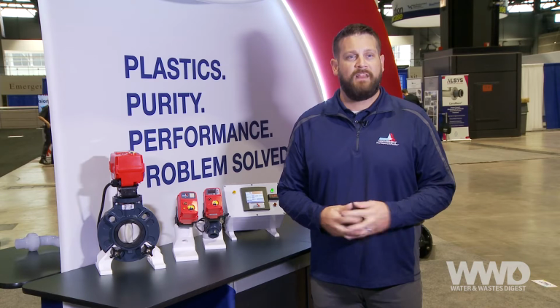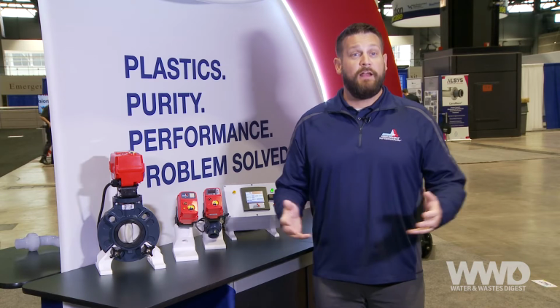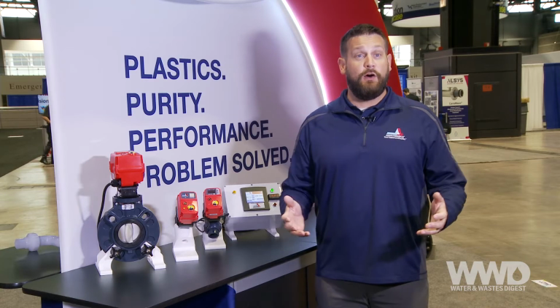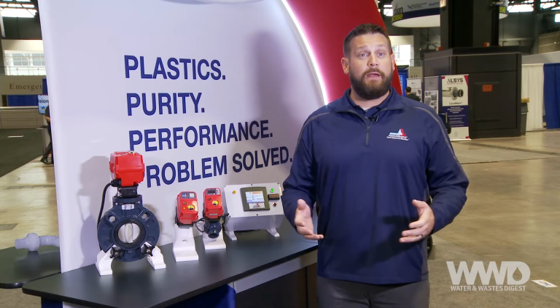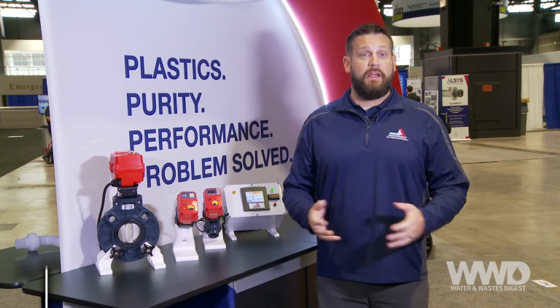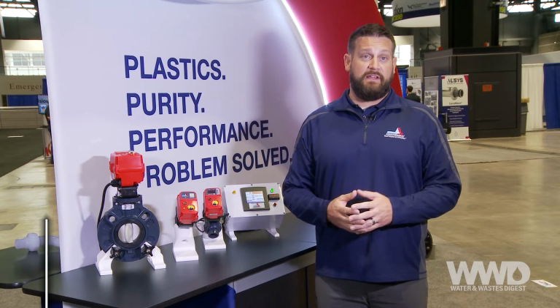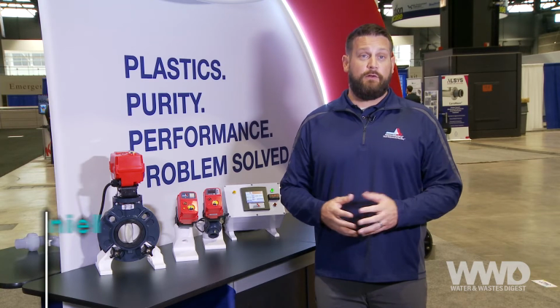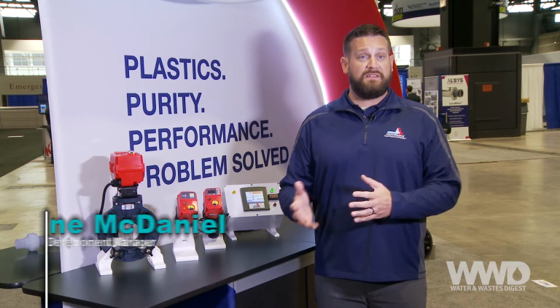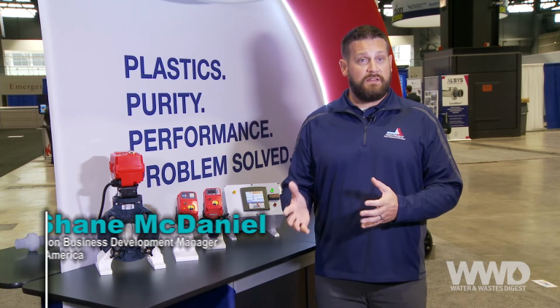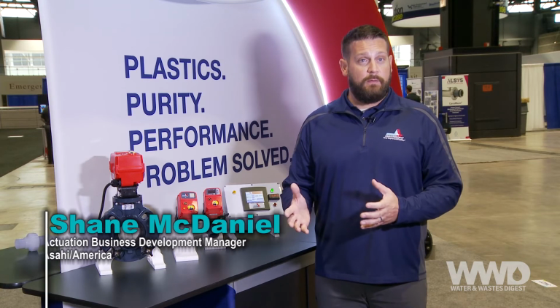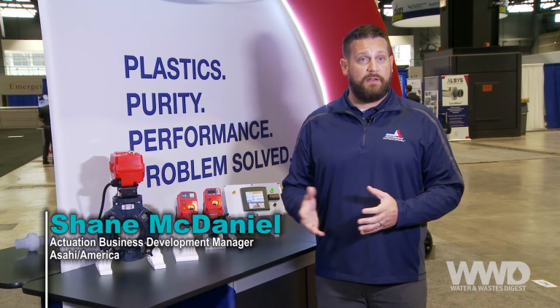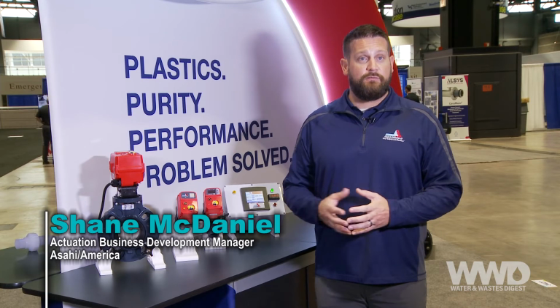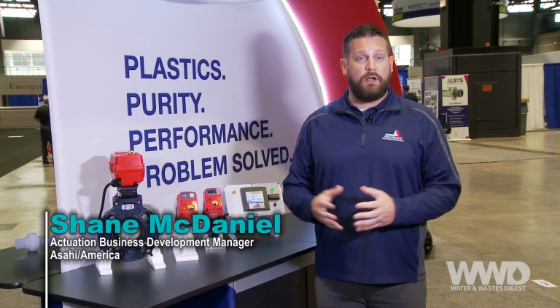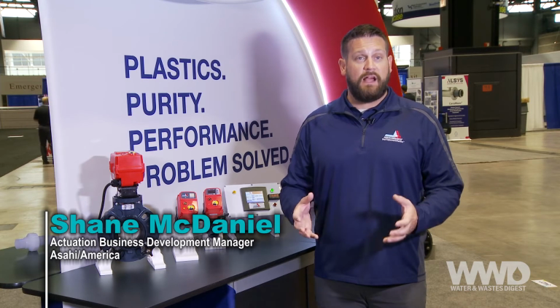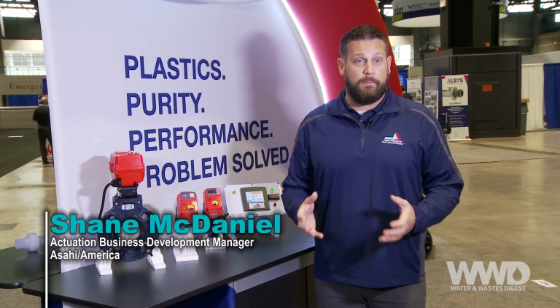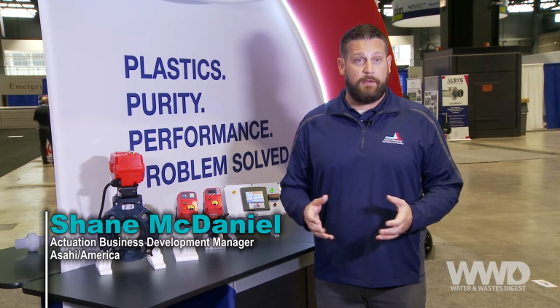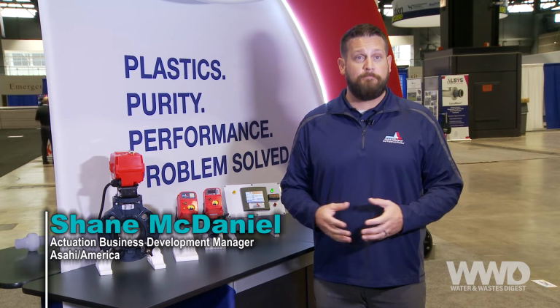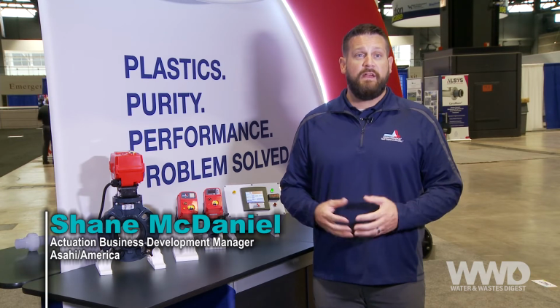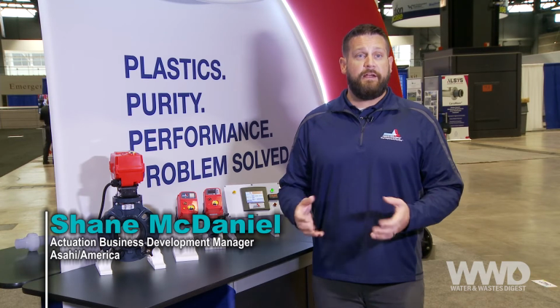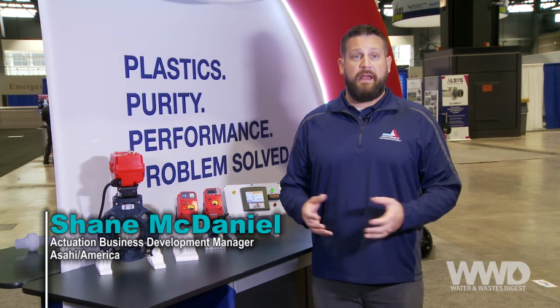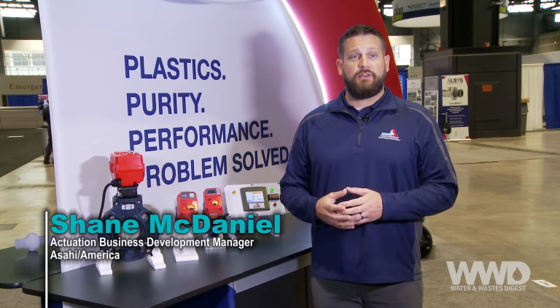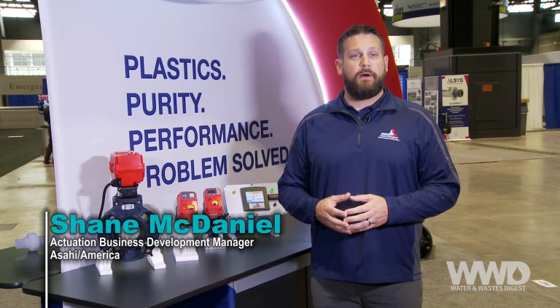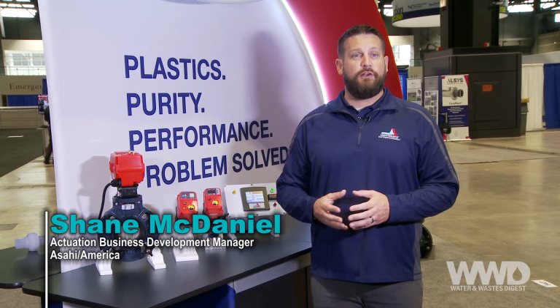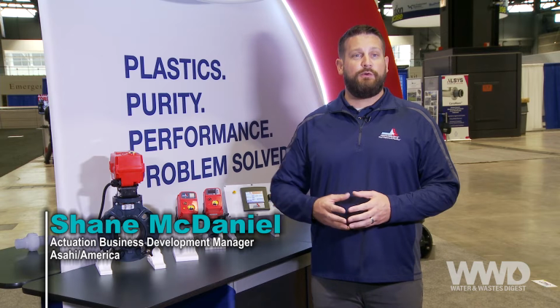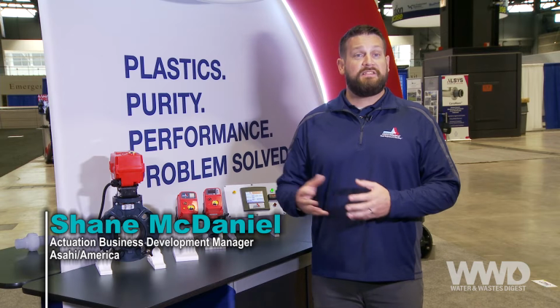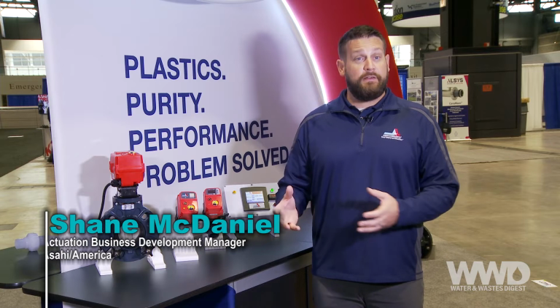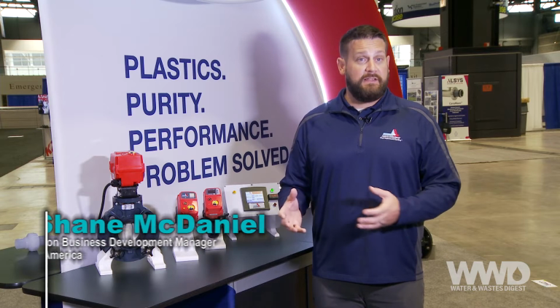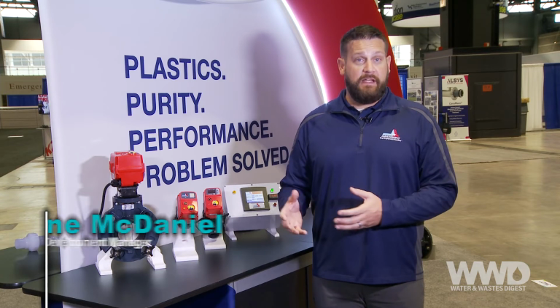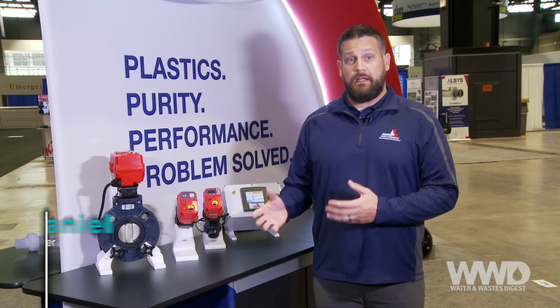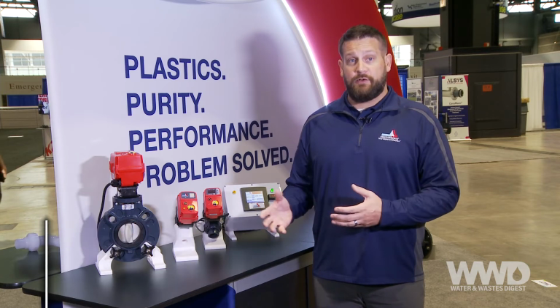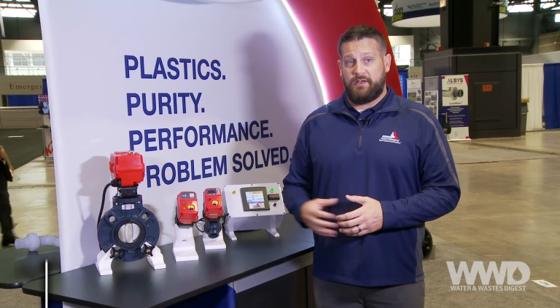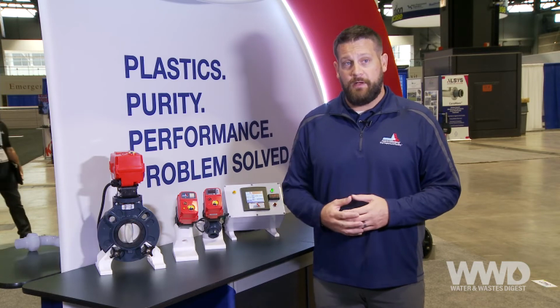Hello, I'm Shane McDaniel, Business Development Manager for Asahi America, here today to talk about our new Series 19 electric actuator.